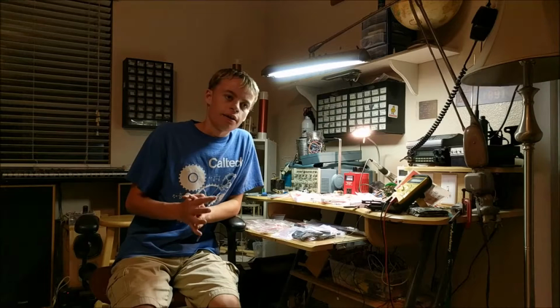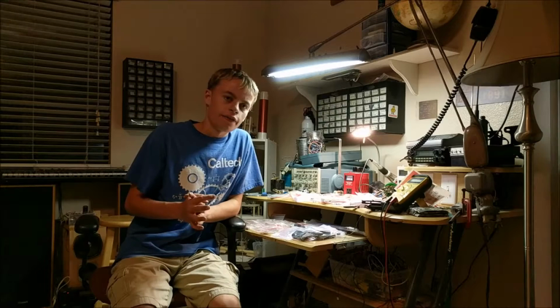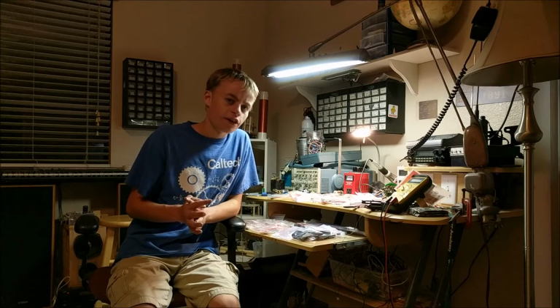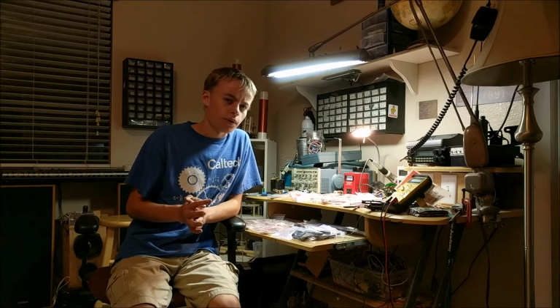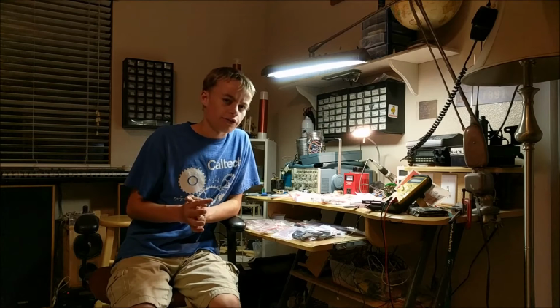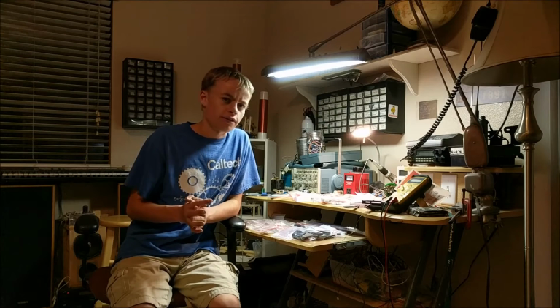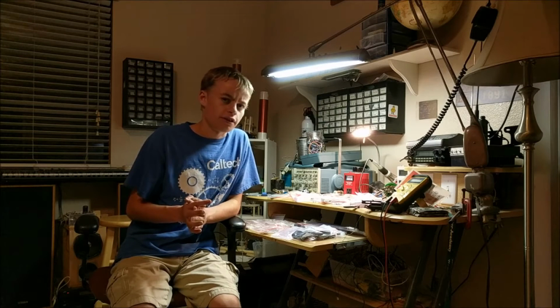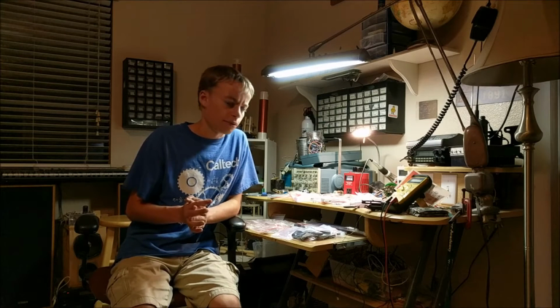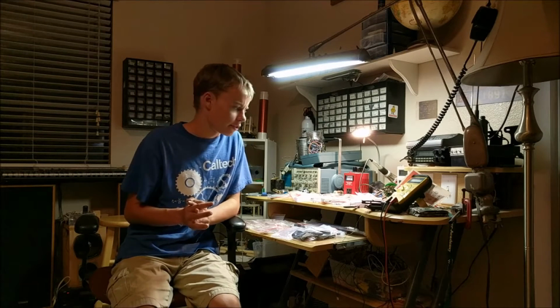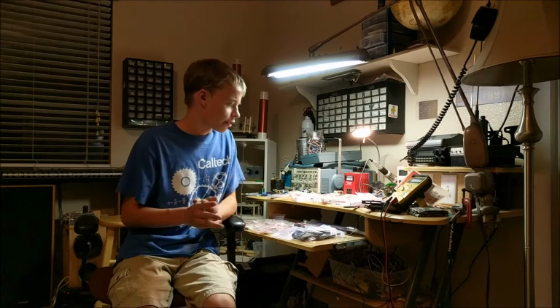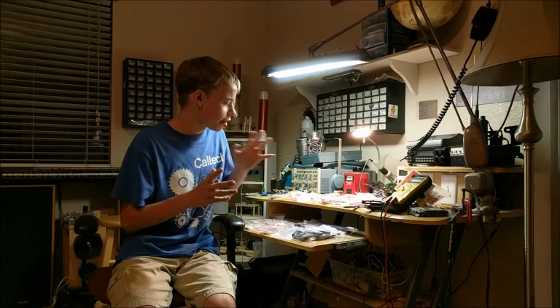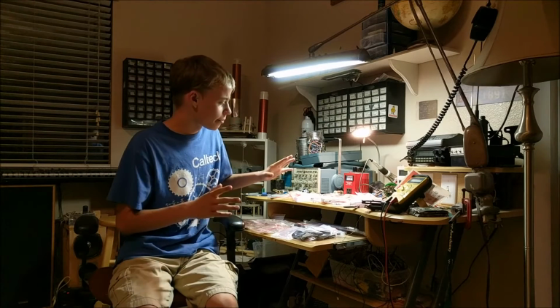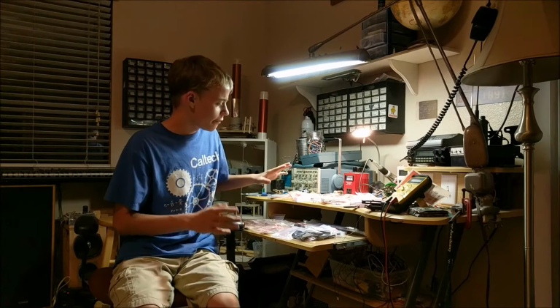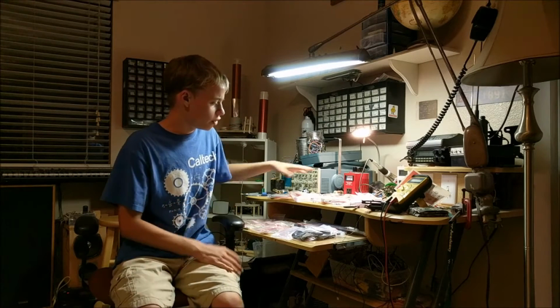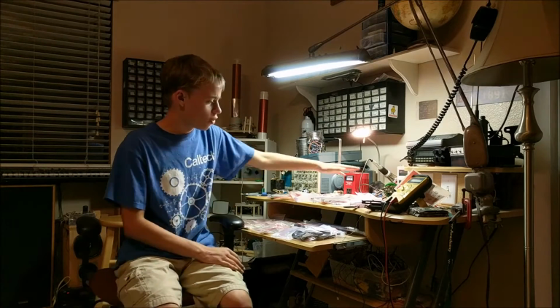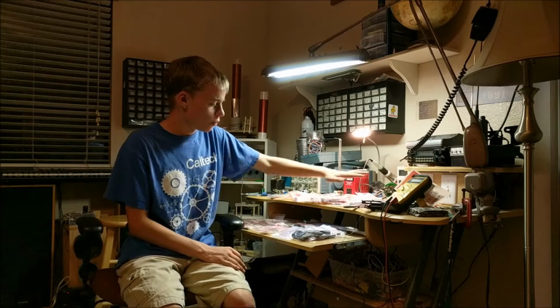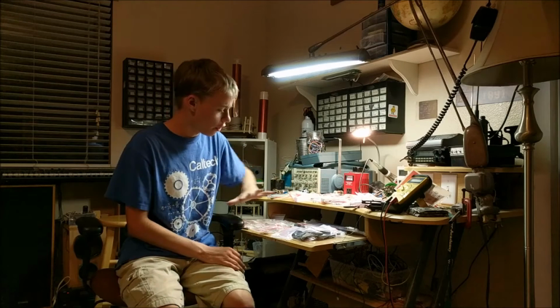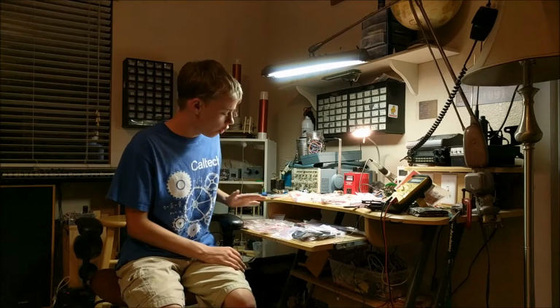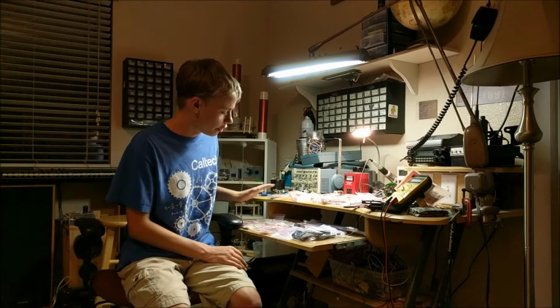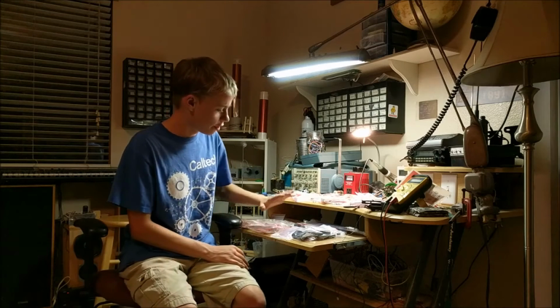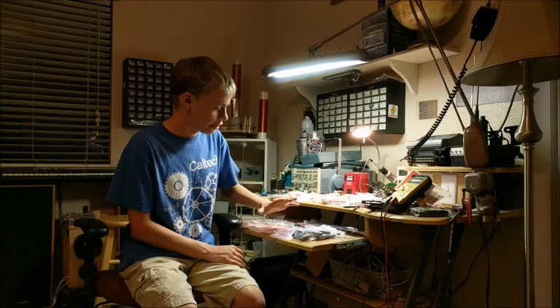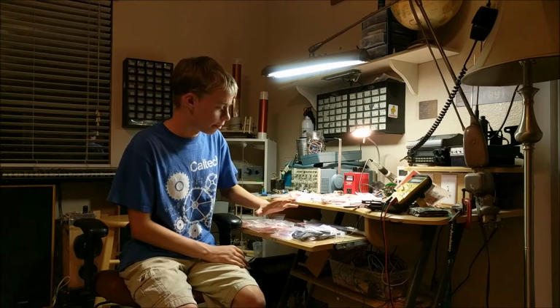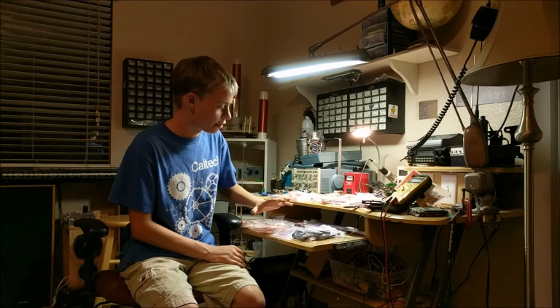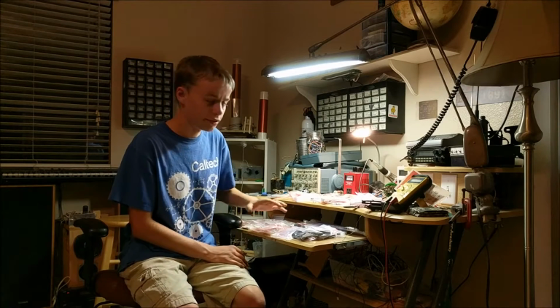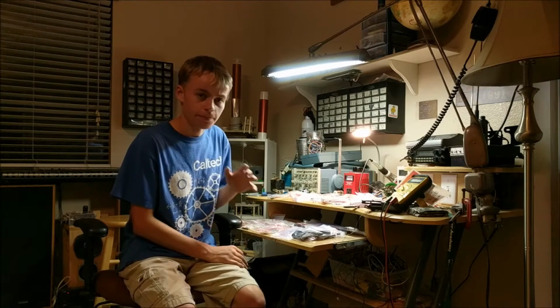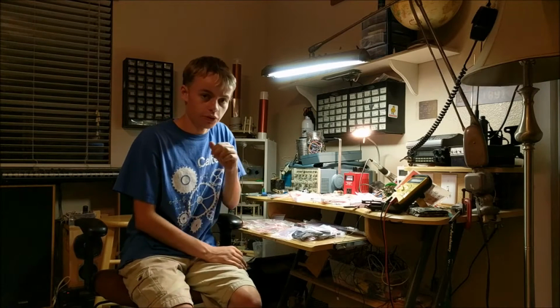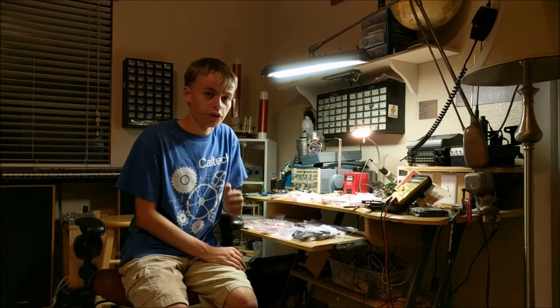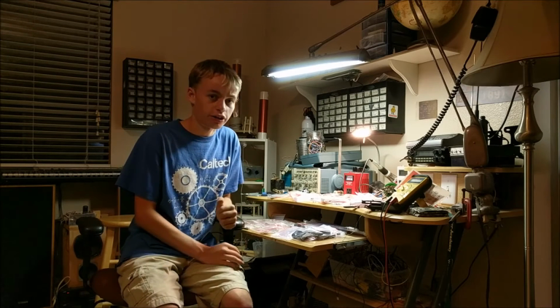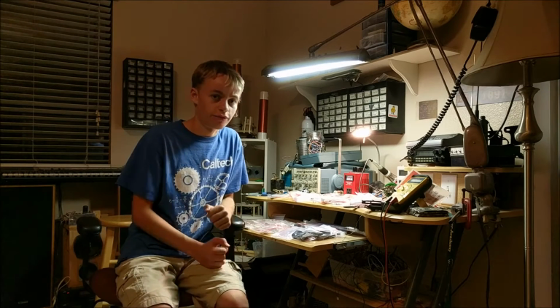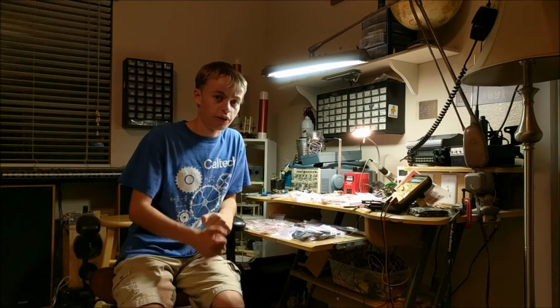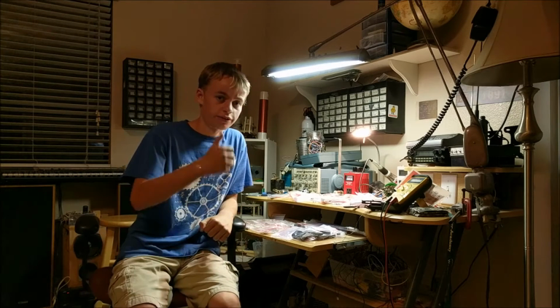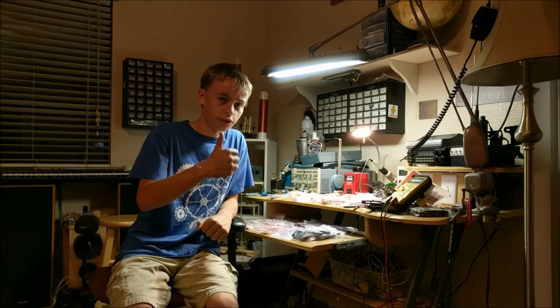Thank you, LCSC Components, for sponsoring my video with all these different components. It's really awesome of you guys to do.